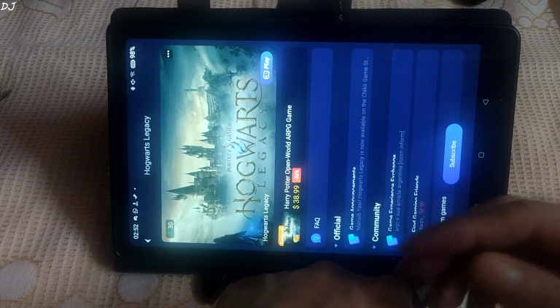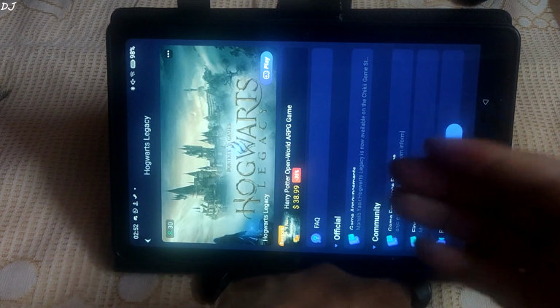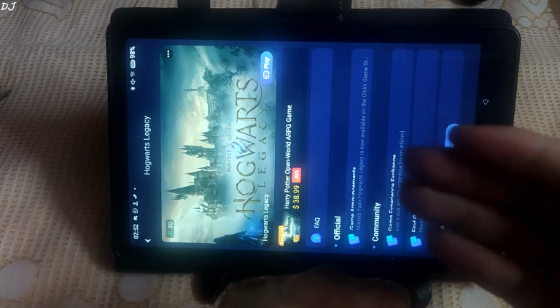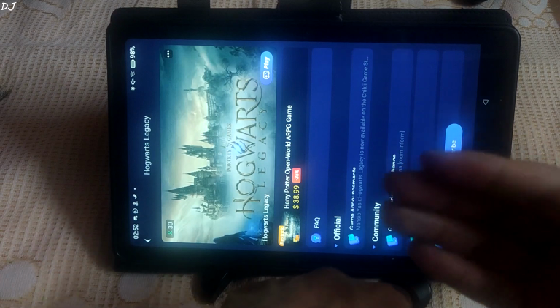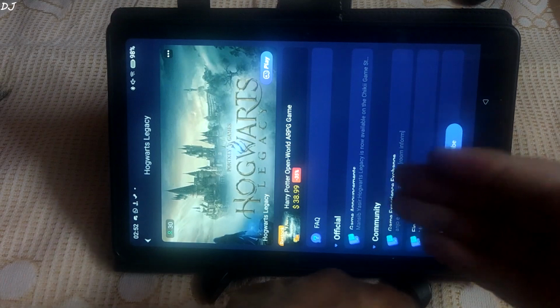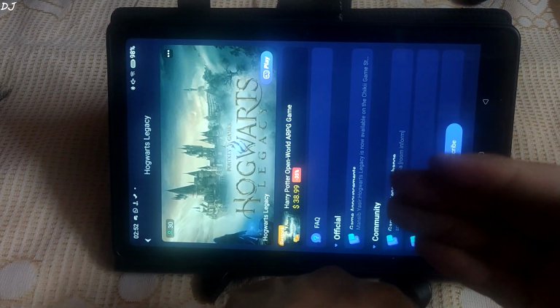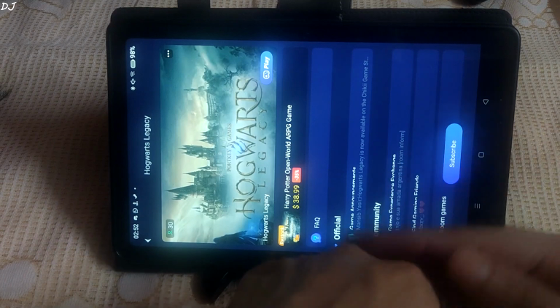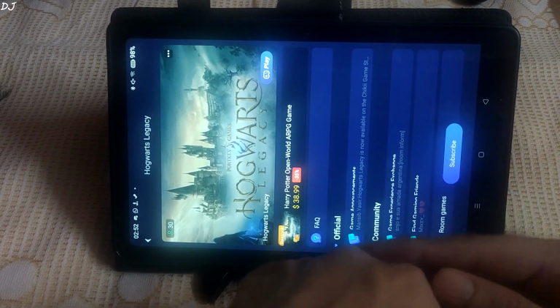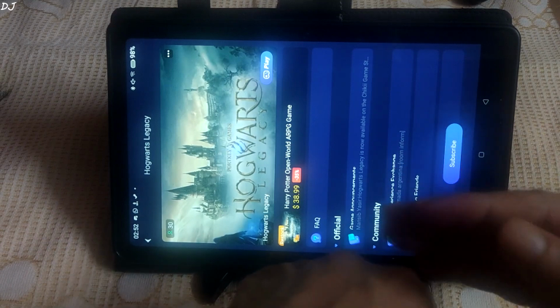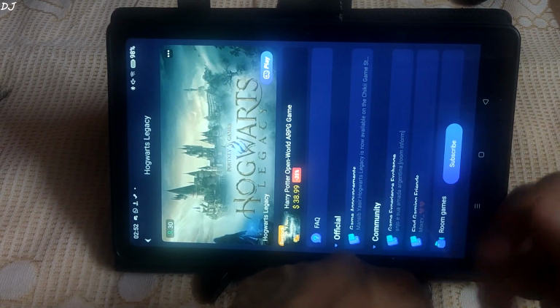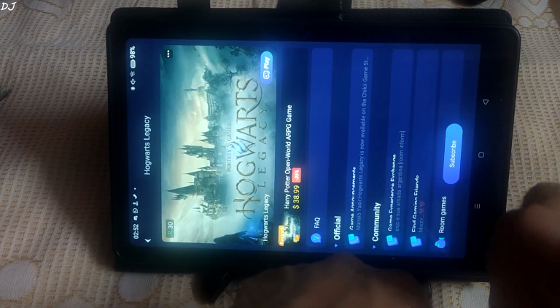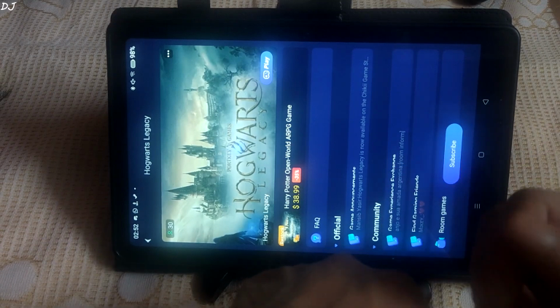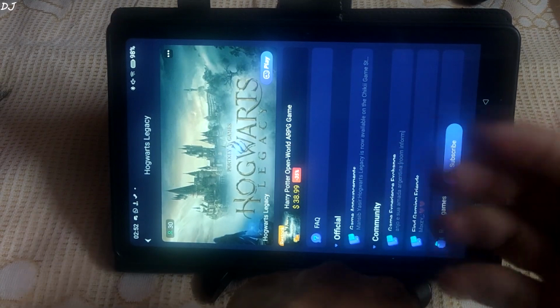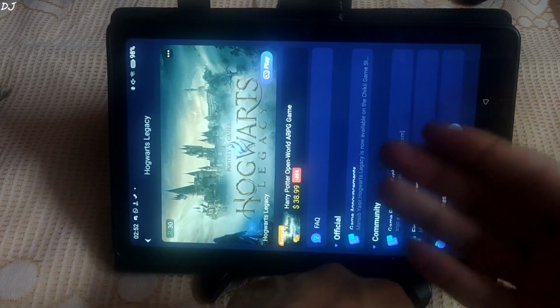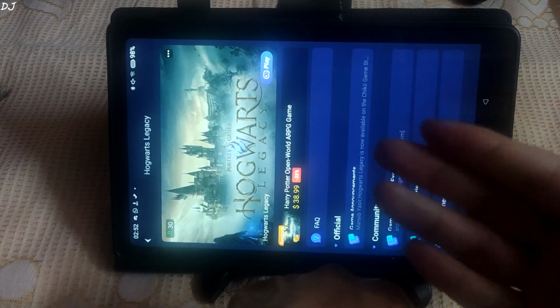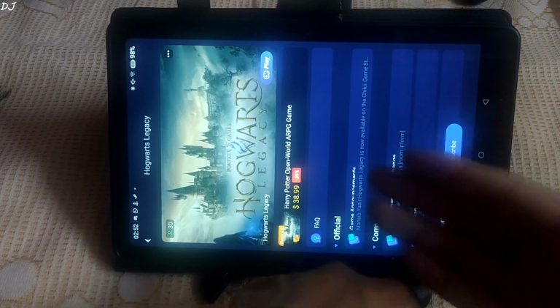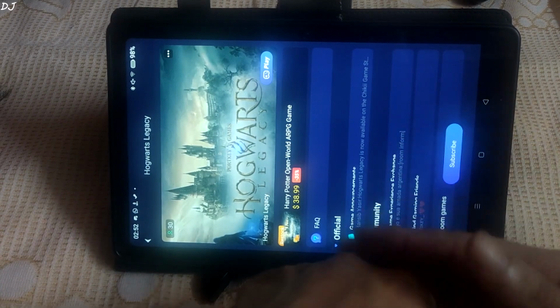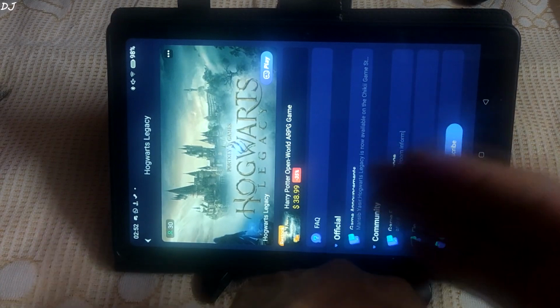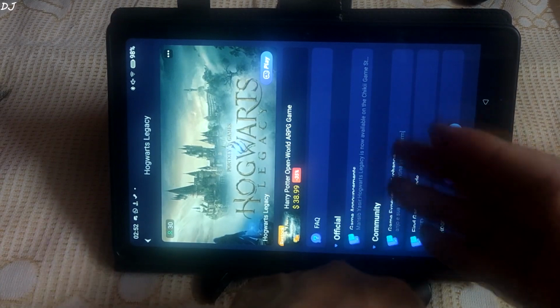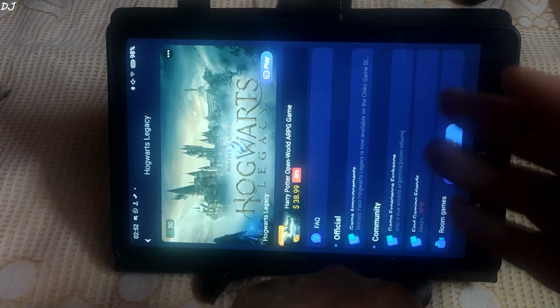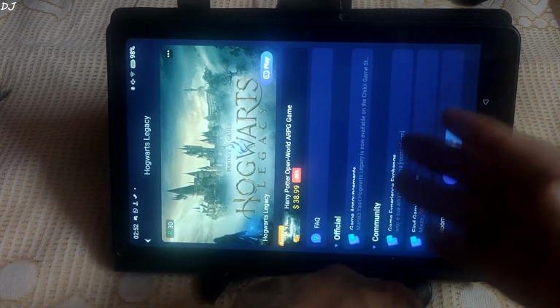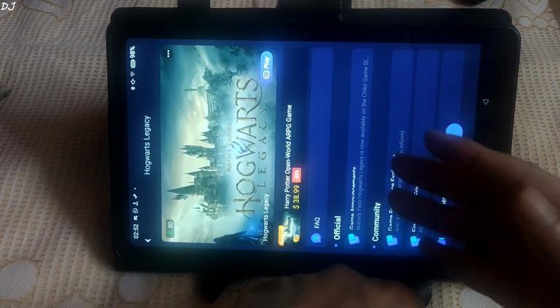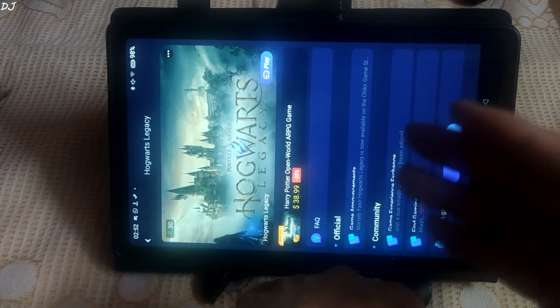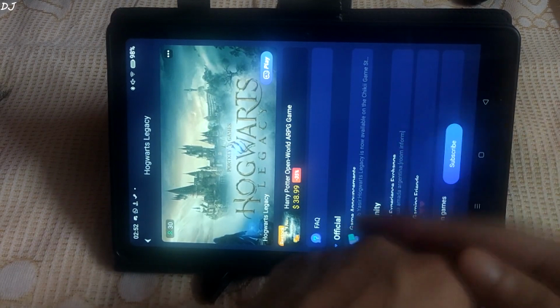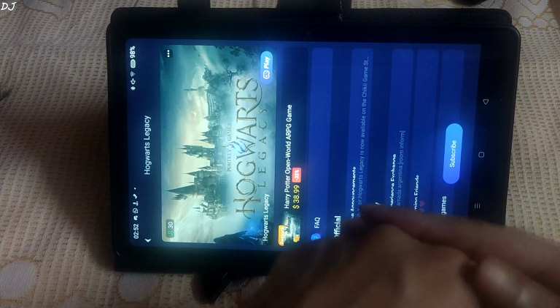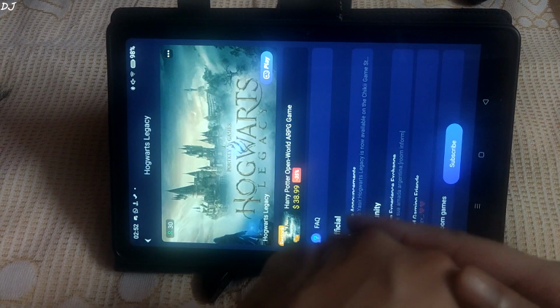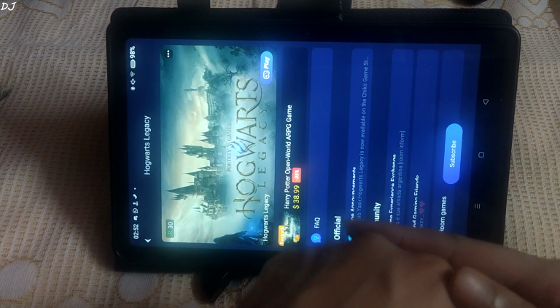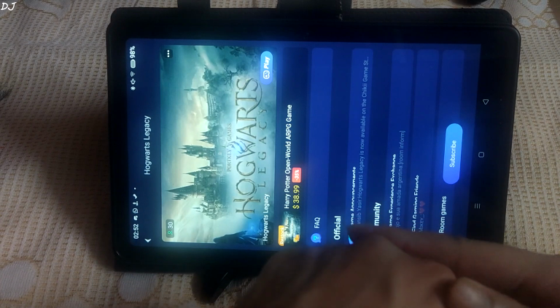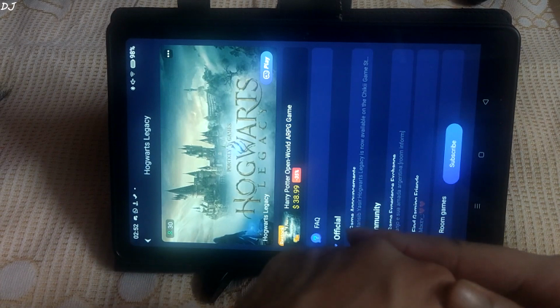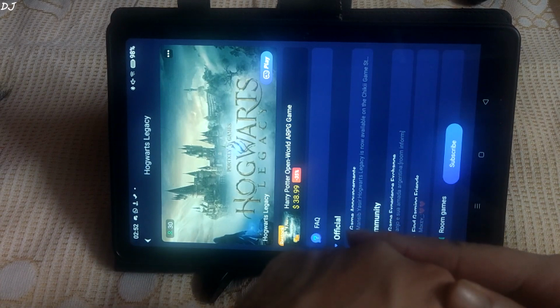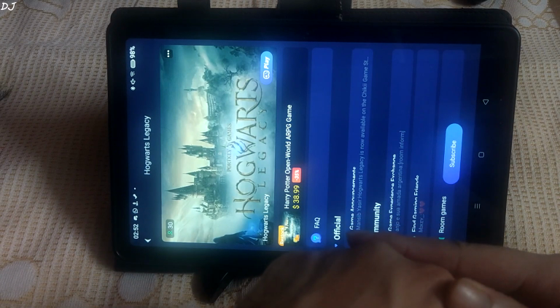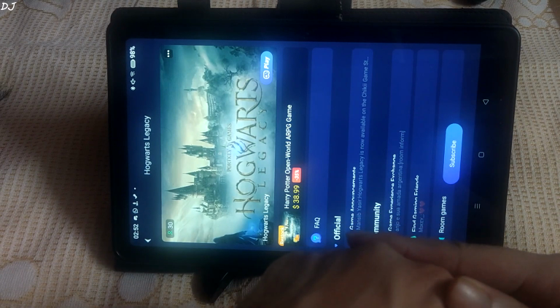Welcome back guys. In this video I will be showing you some gameplay of Hogwarts Legacy running on my Realme Pad using Cheeky Android Cloud Game Streaming Service.